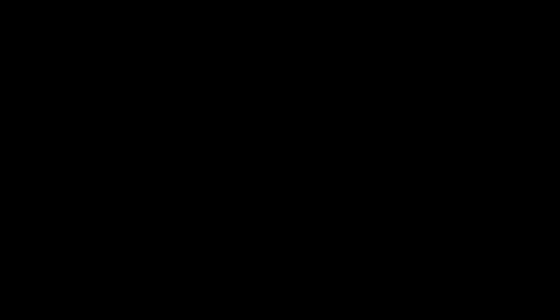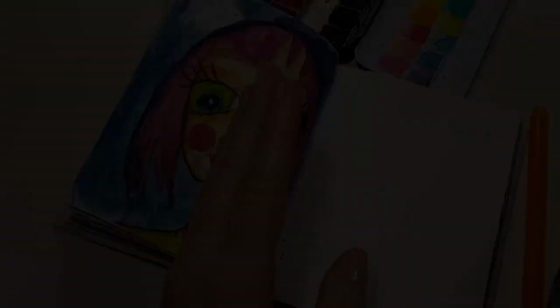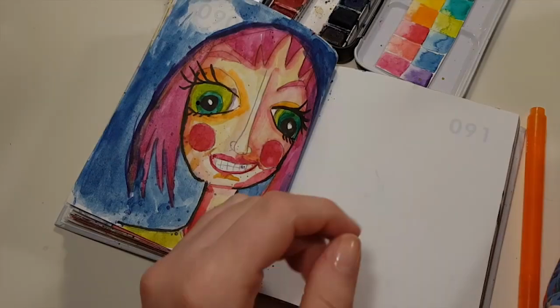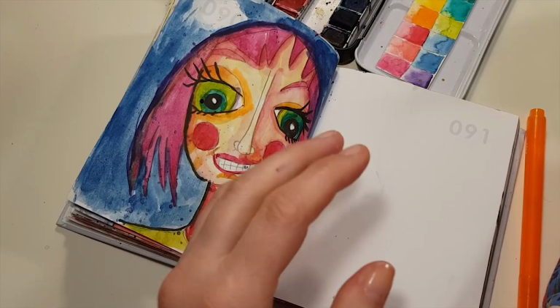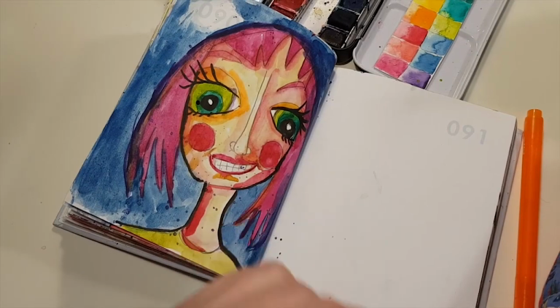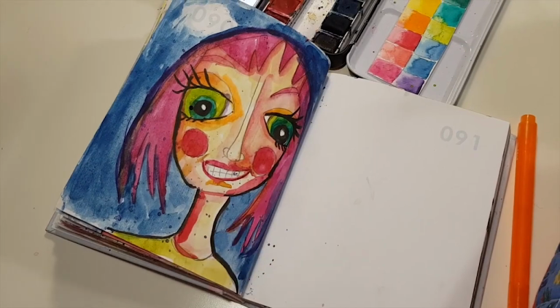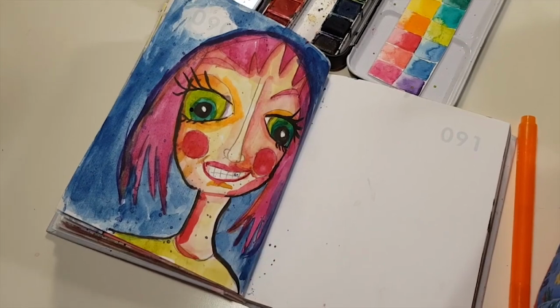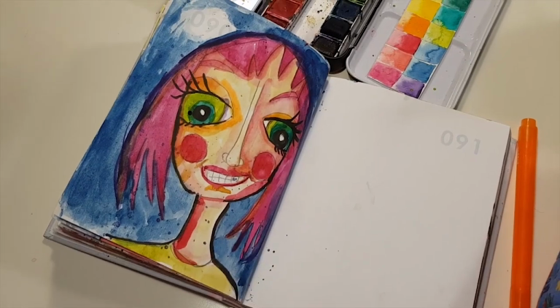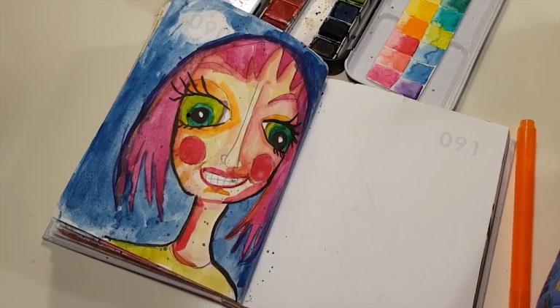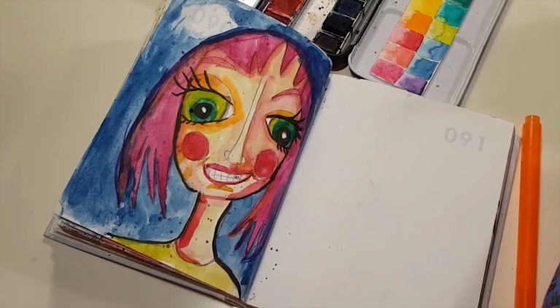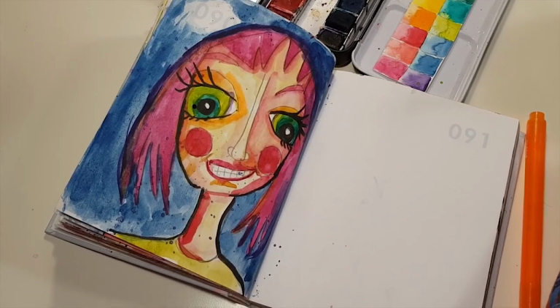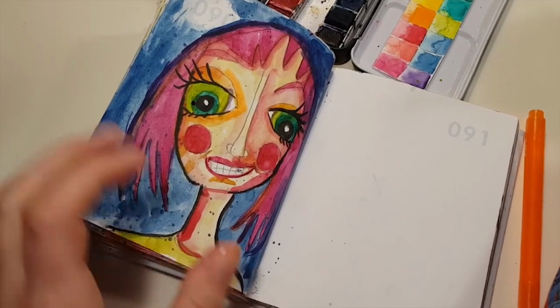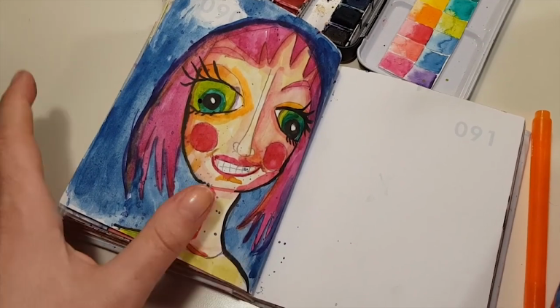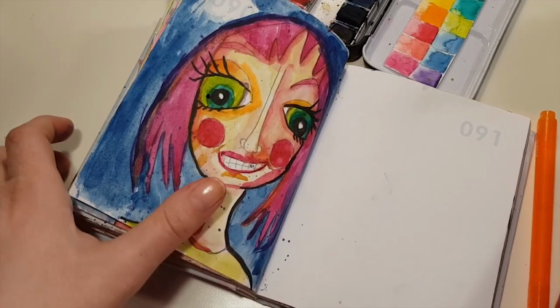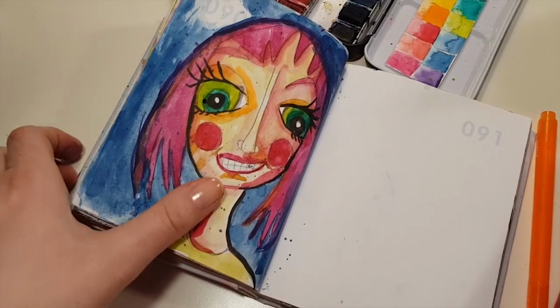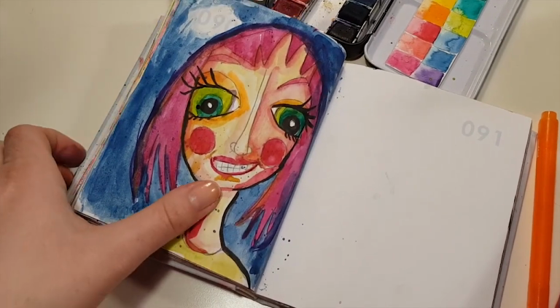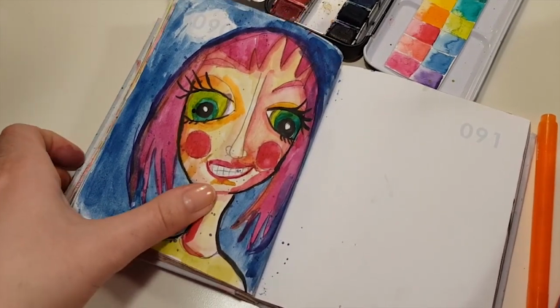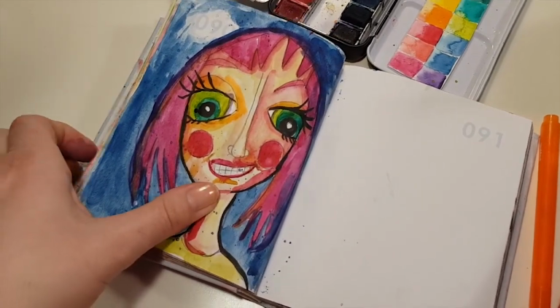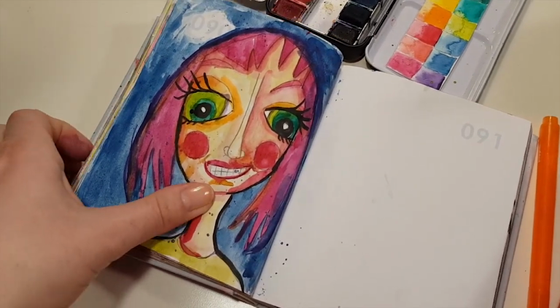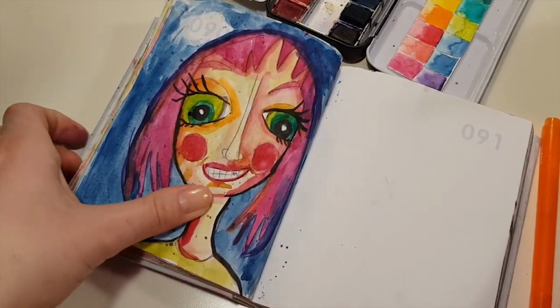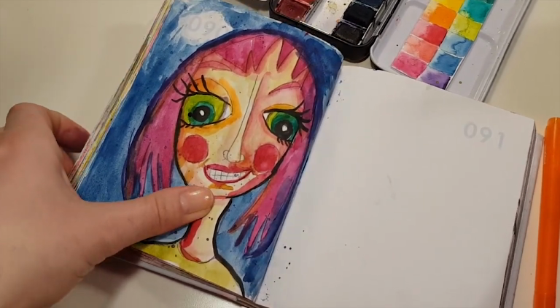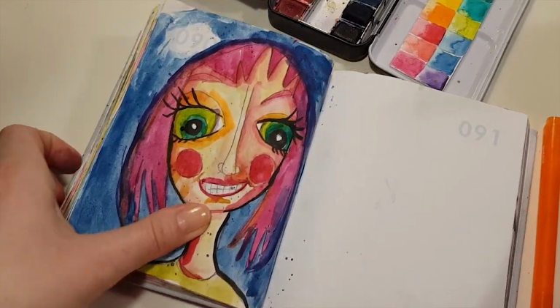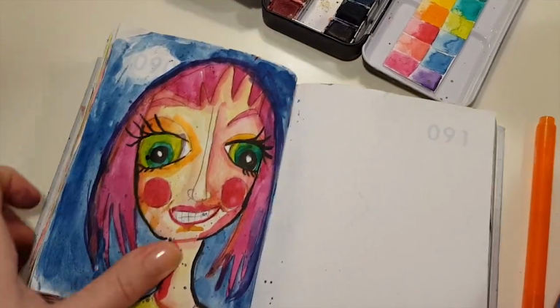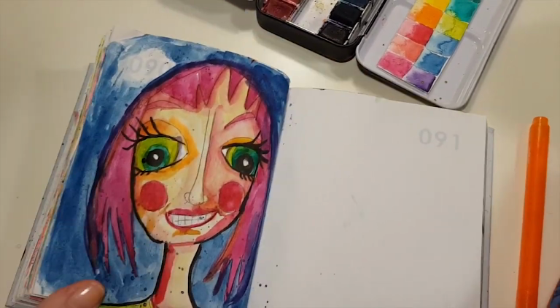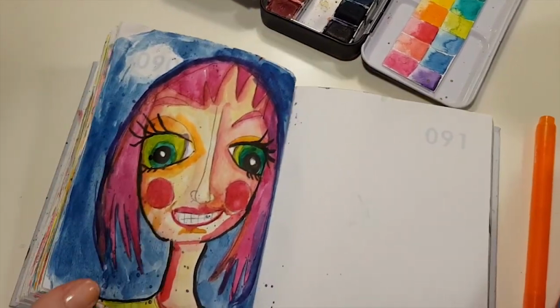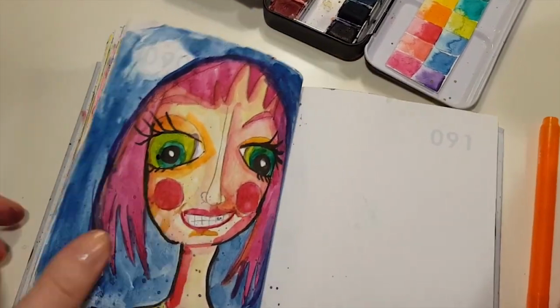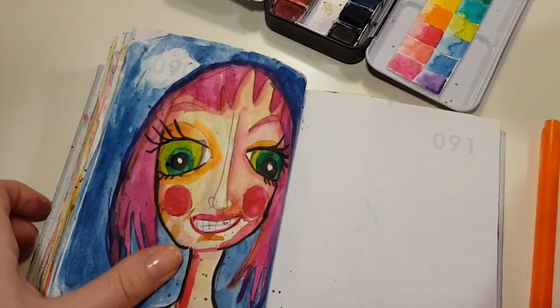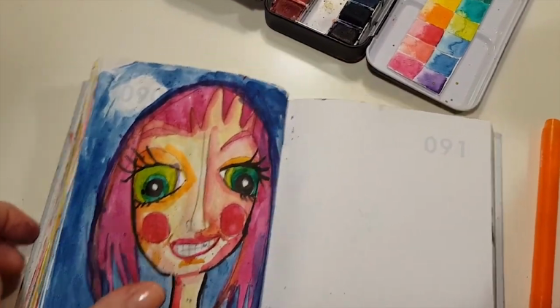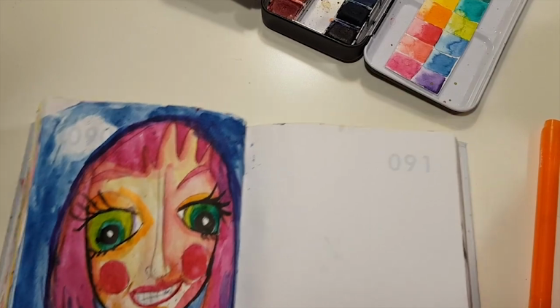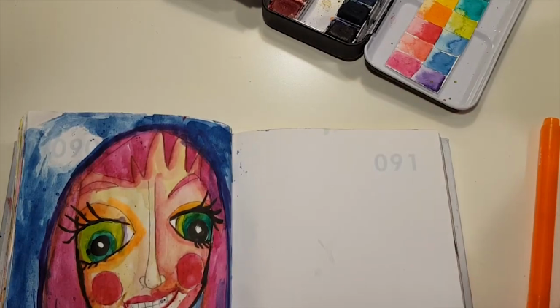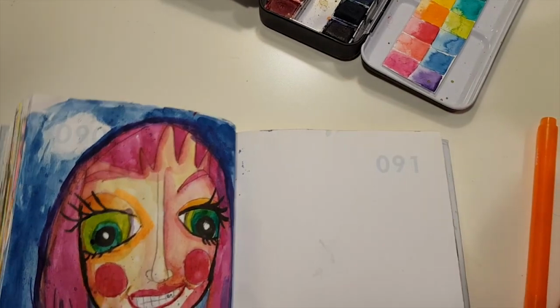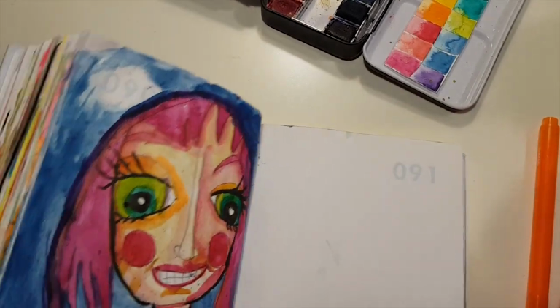Hi, I'm Hanna, and this is my little notebook where I'm trying to paint almost daily.